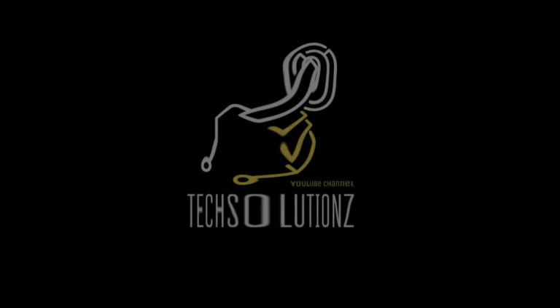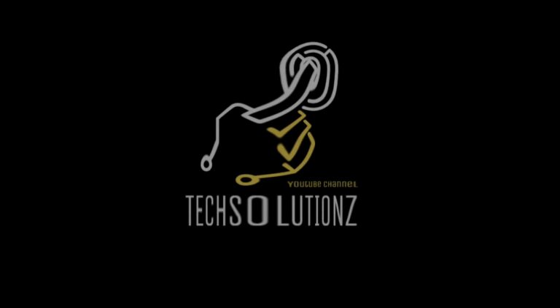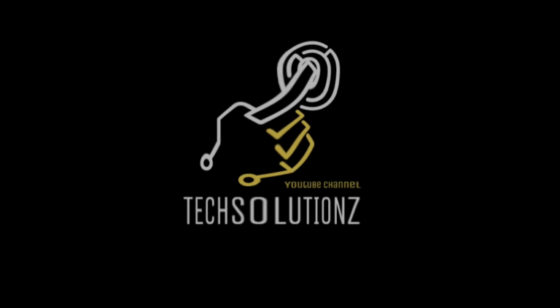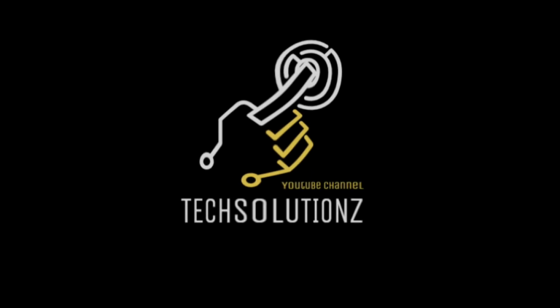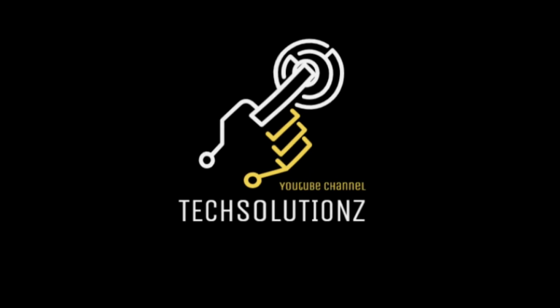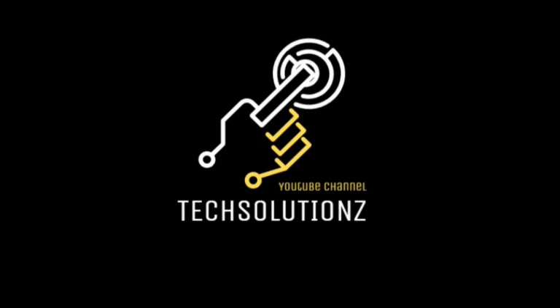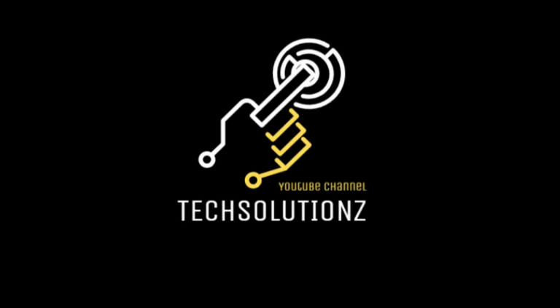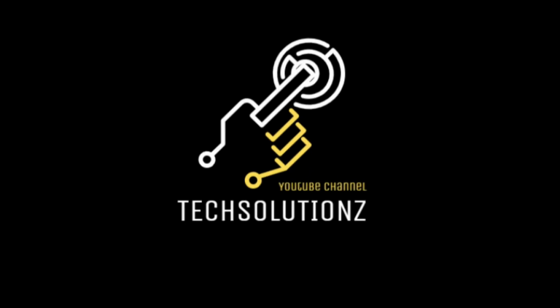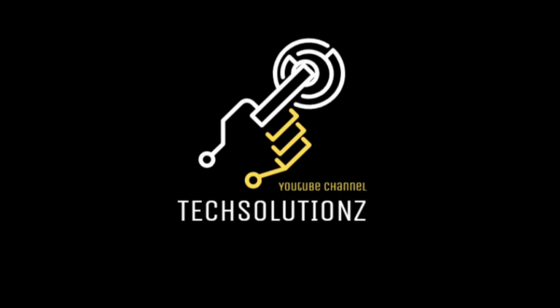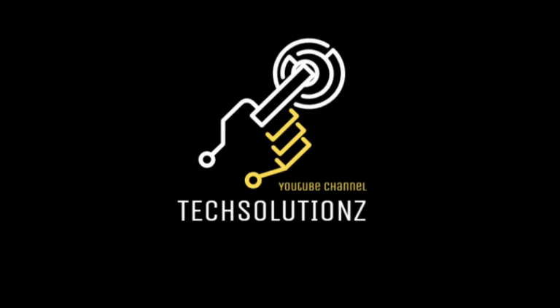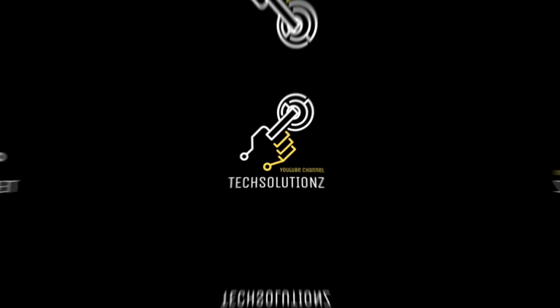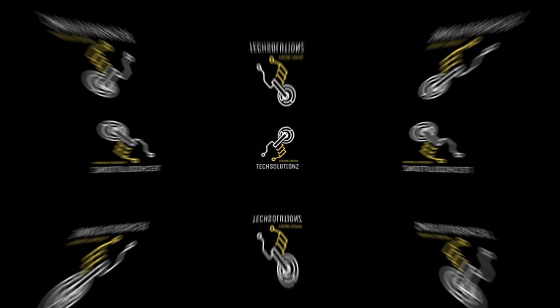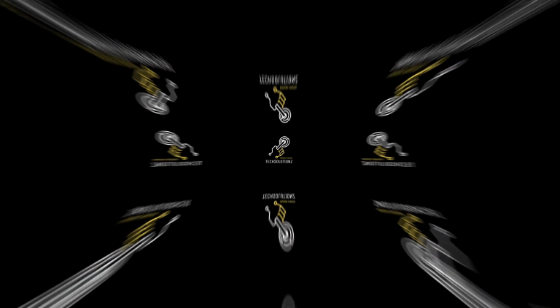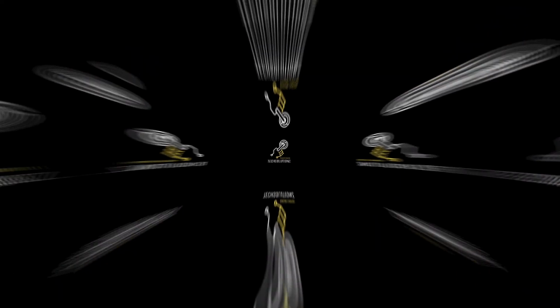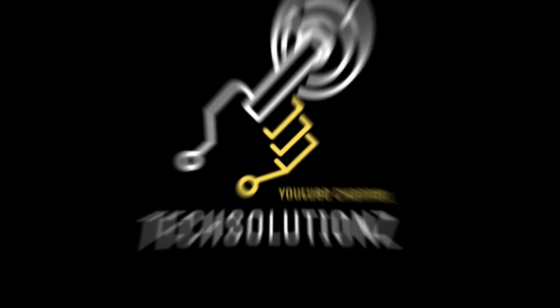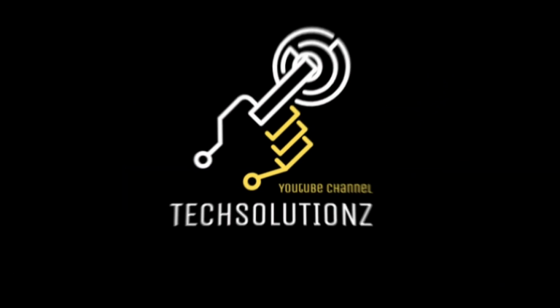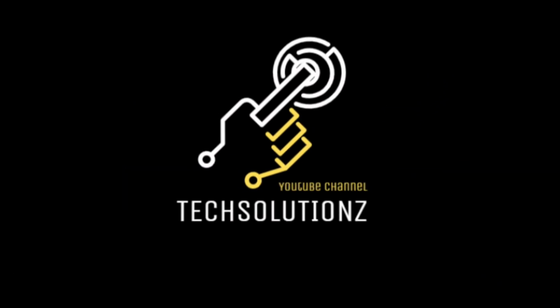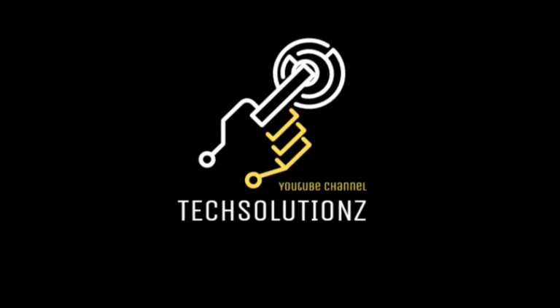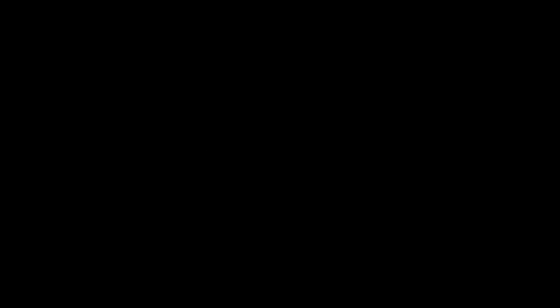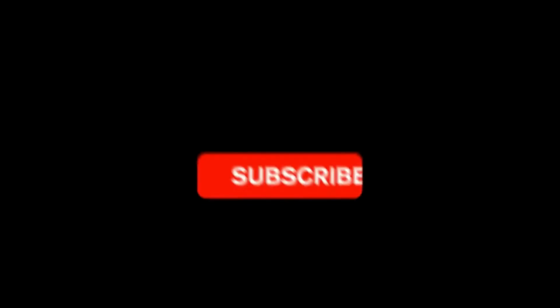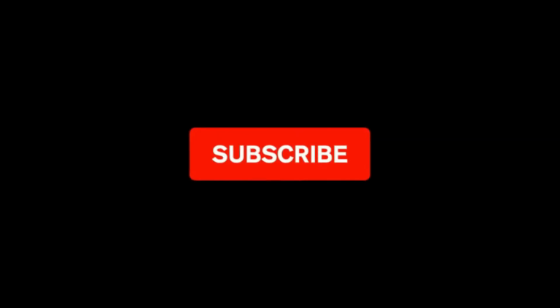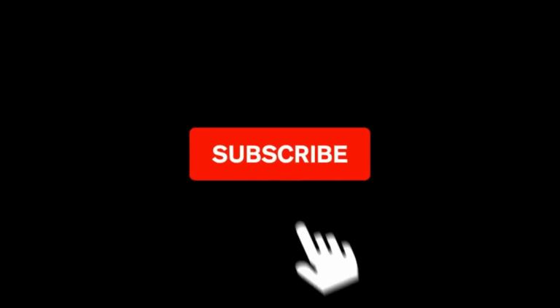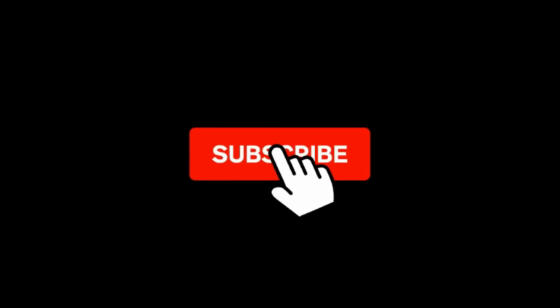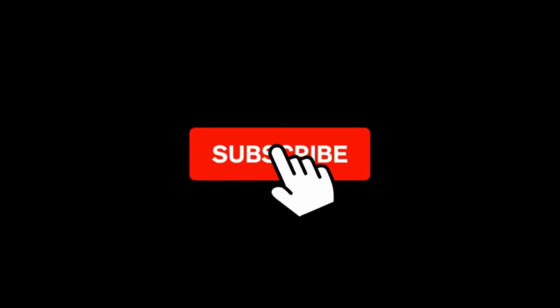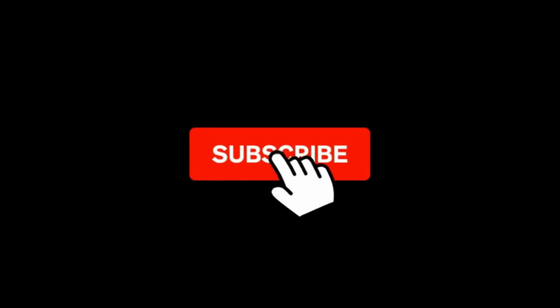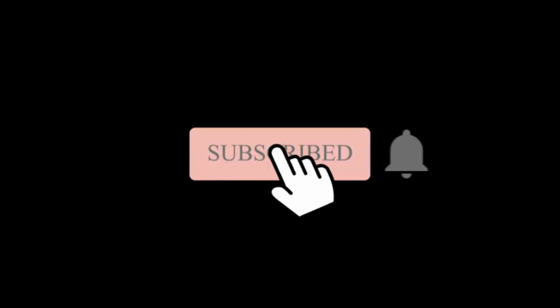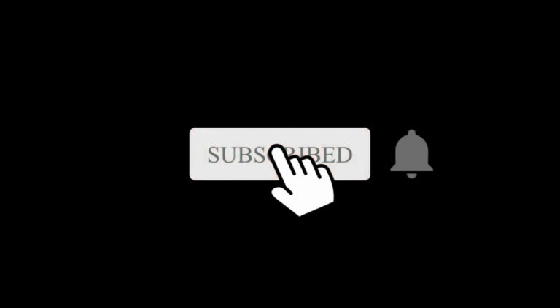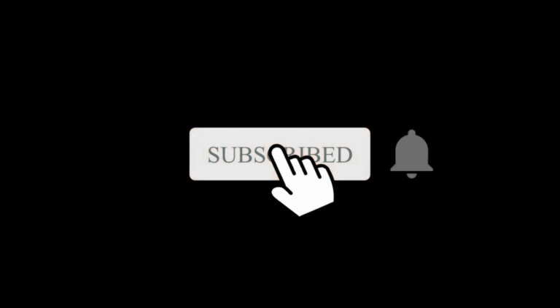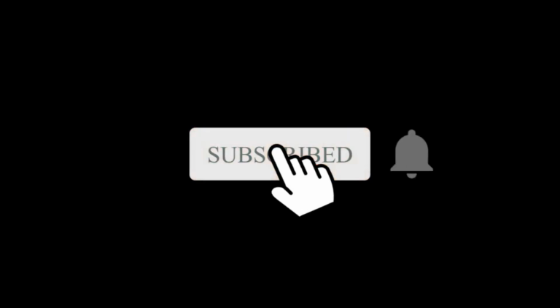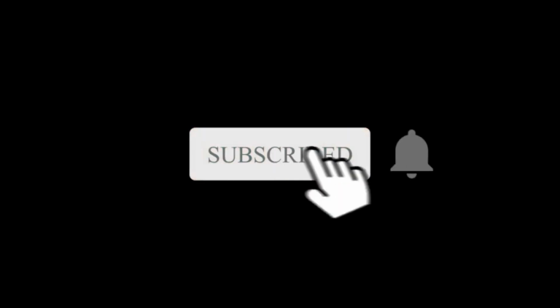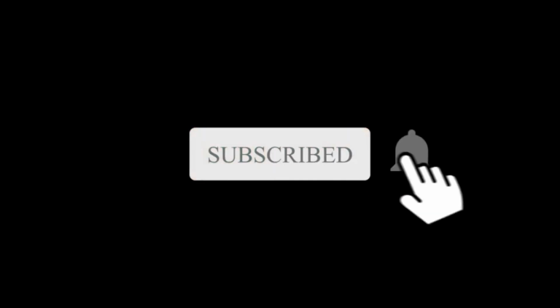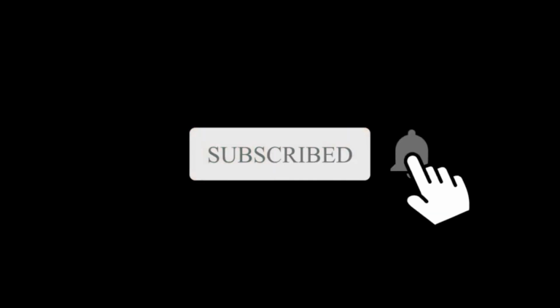Hey everyone! Welcome to Tech Solutions. New at our channel? Please subscribe to be a part of us. Let's dig in.